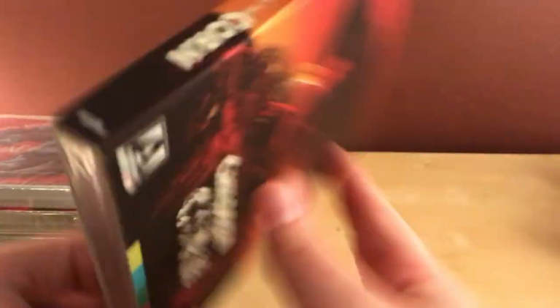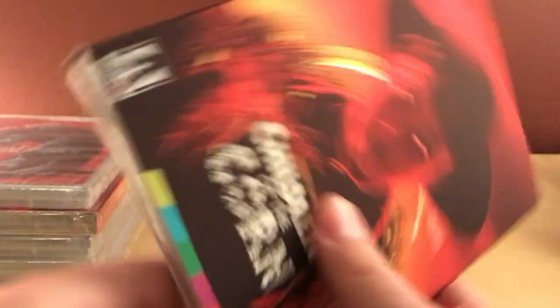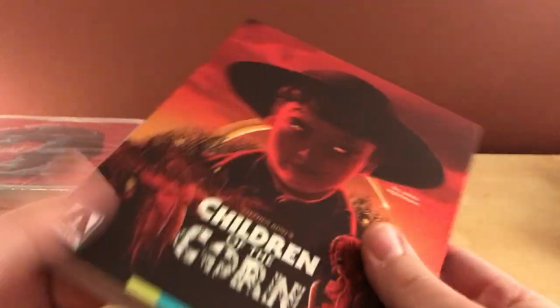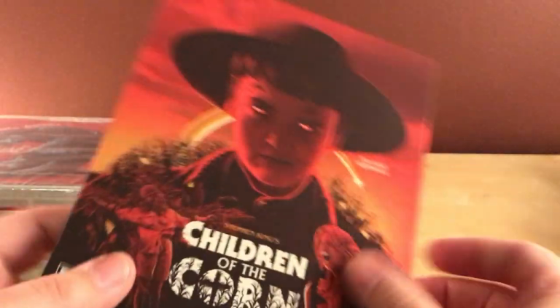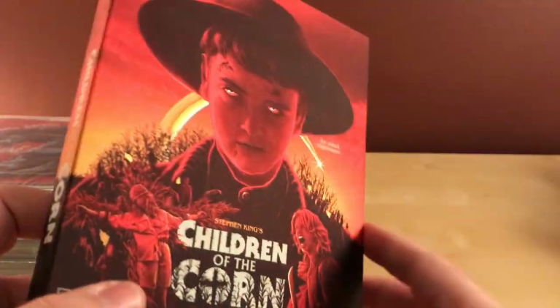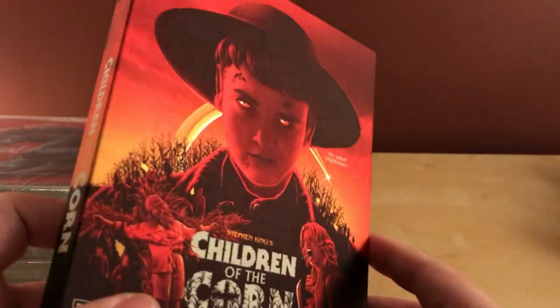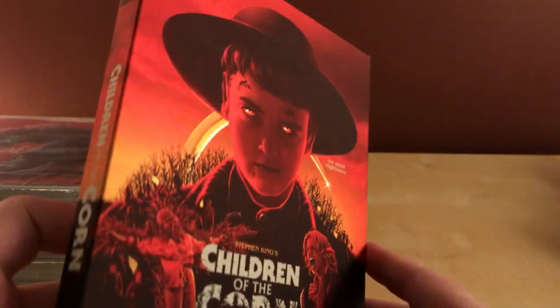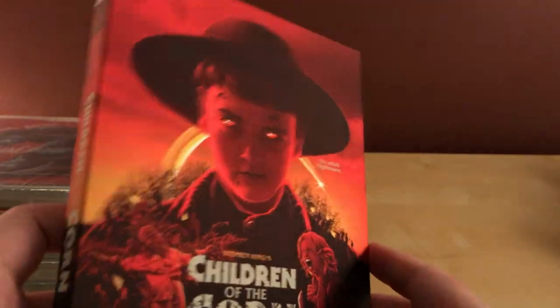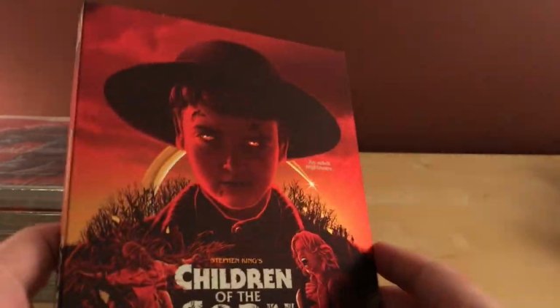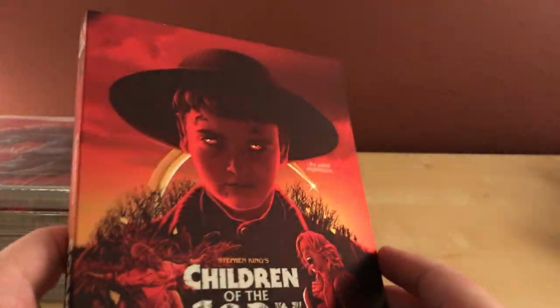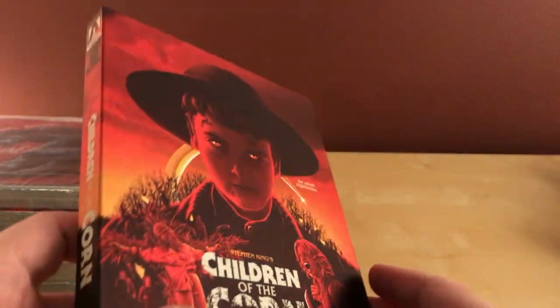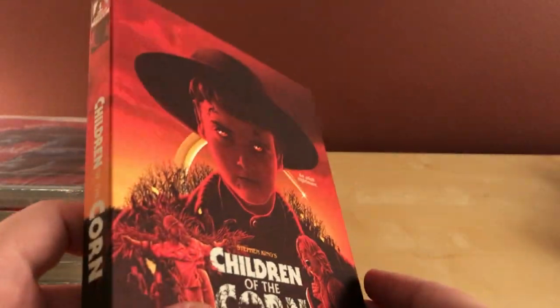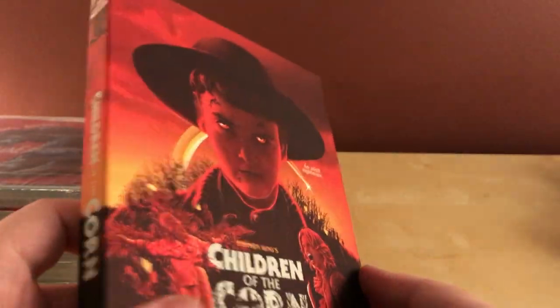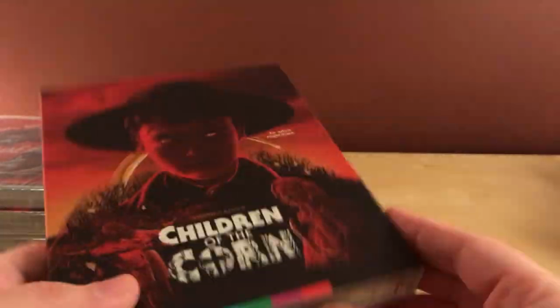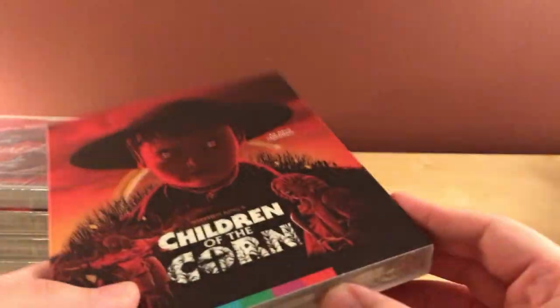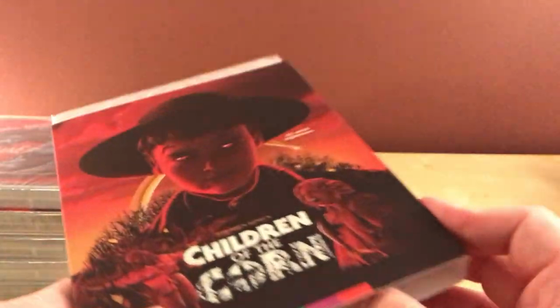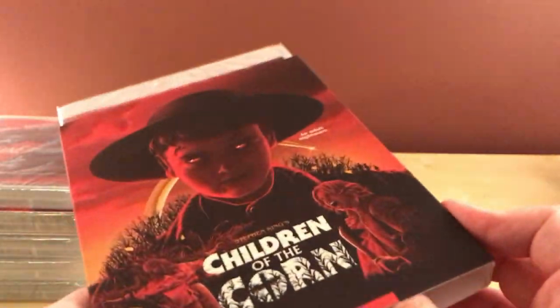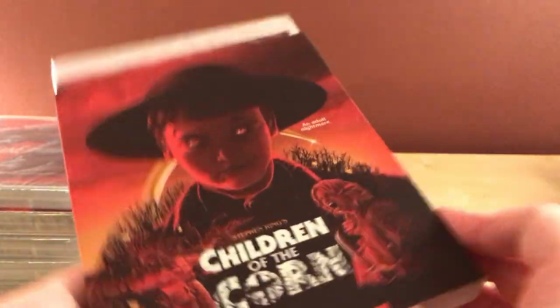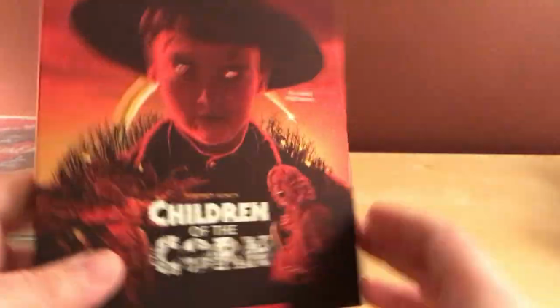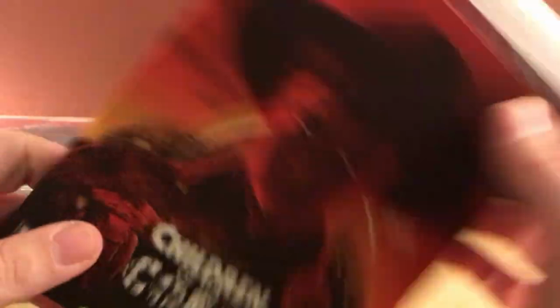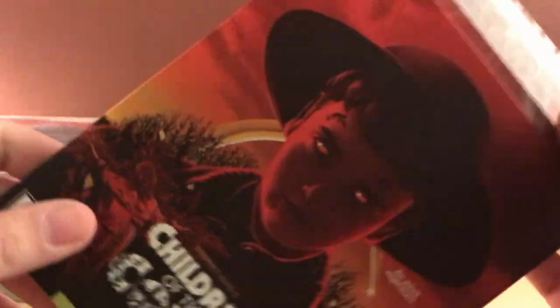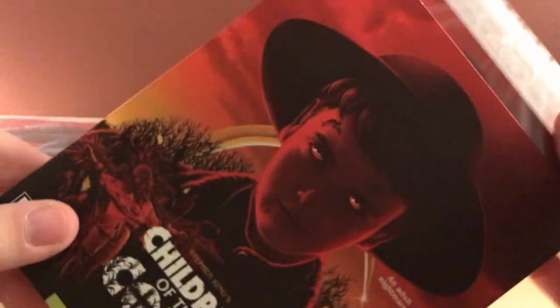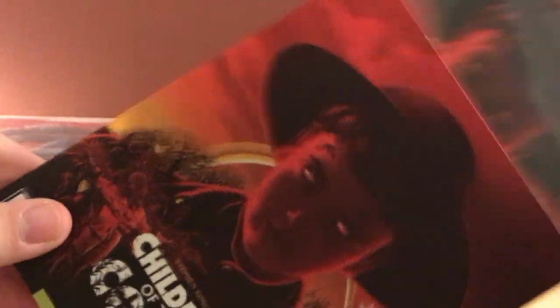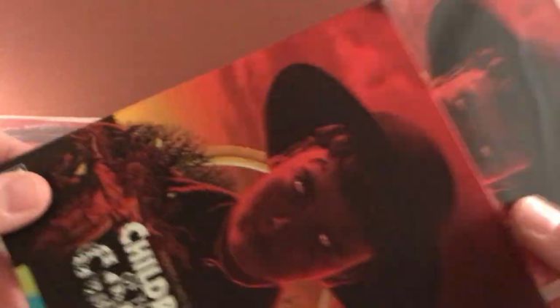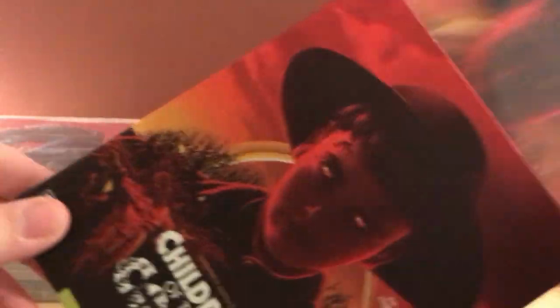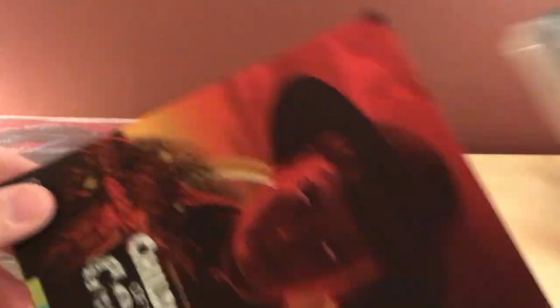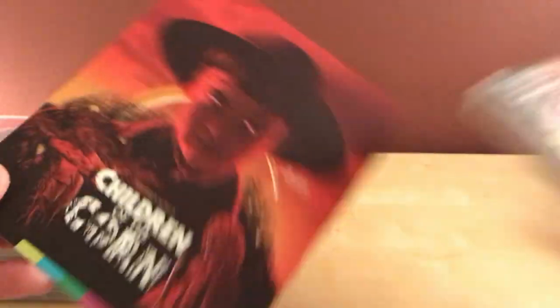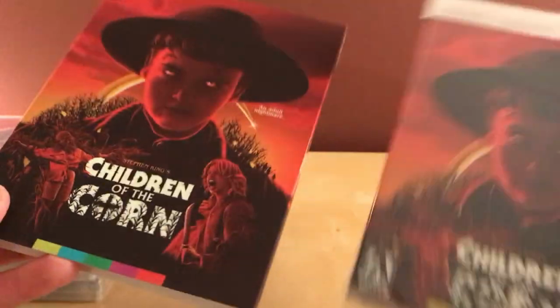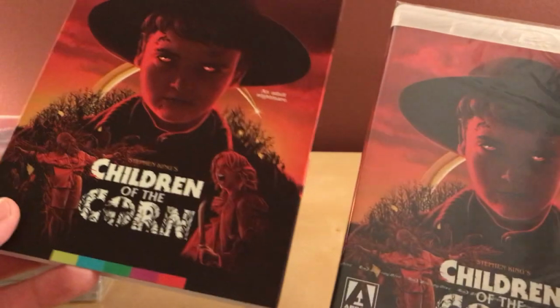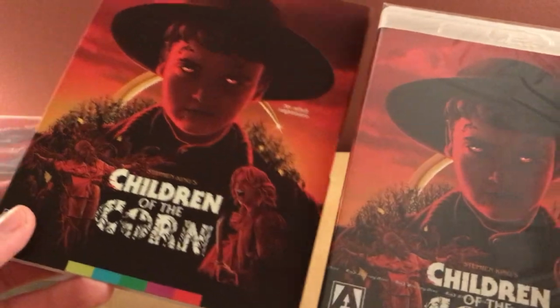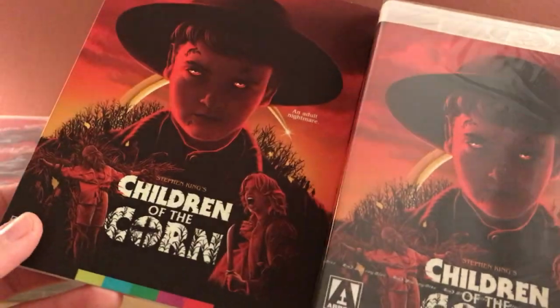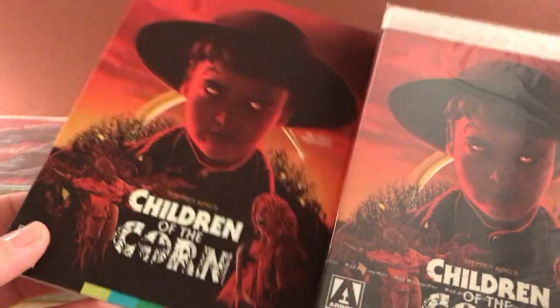It's got a kind of metallic sheen to it. Oh, it's still in shrink wrap — that's cool, I guess. It's probably smart so people don't steal the slipcover.